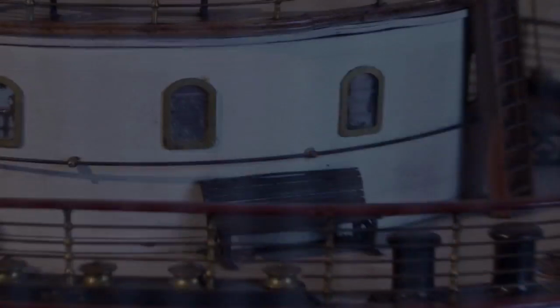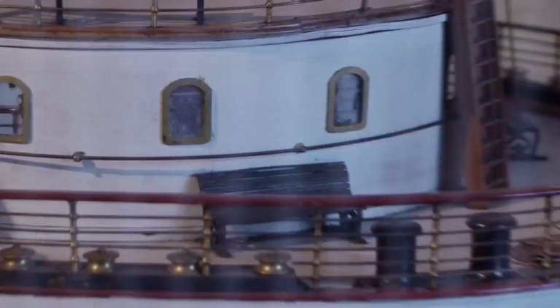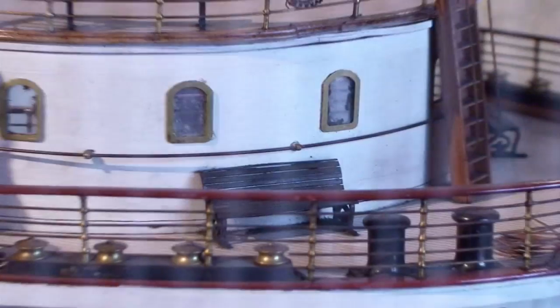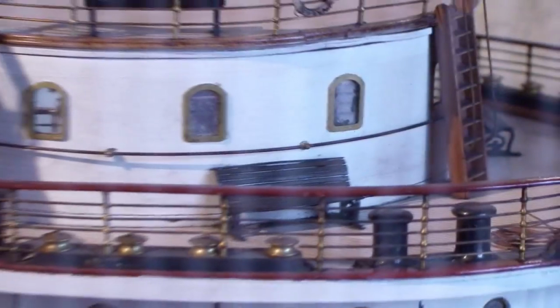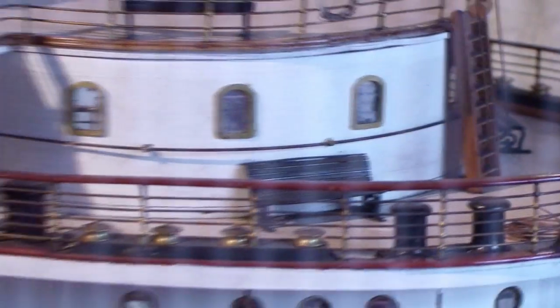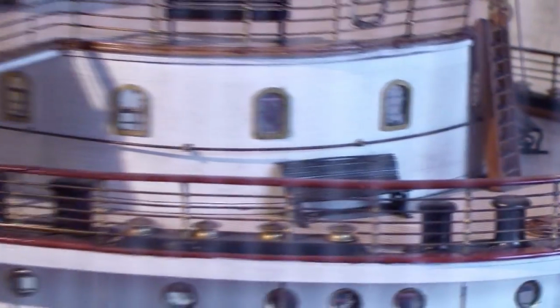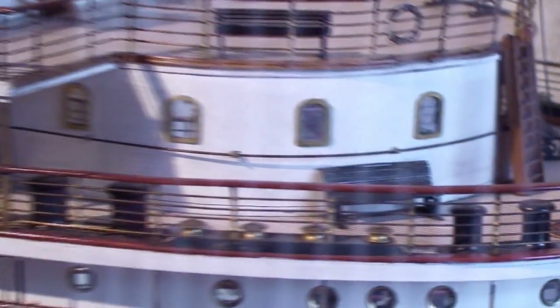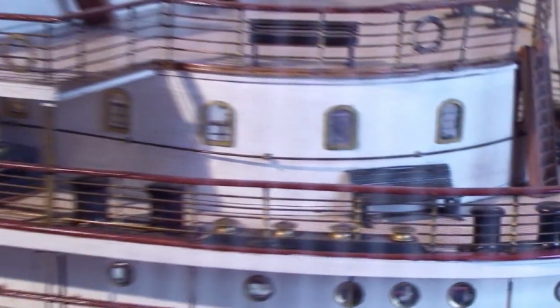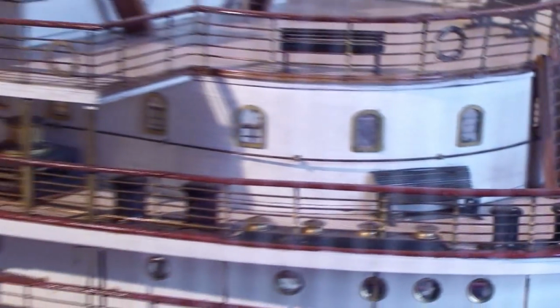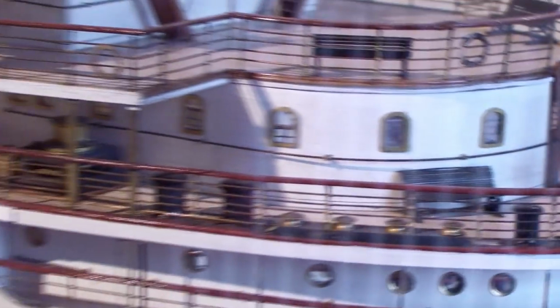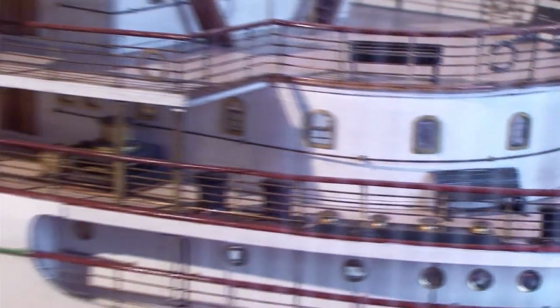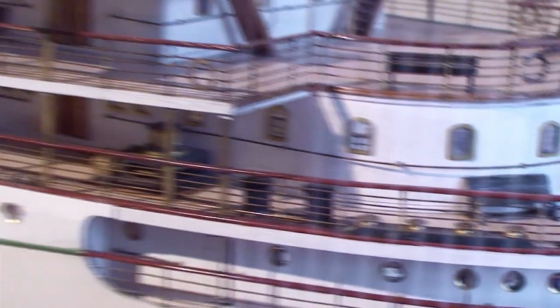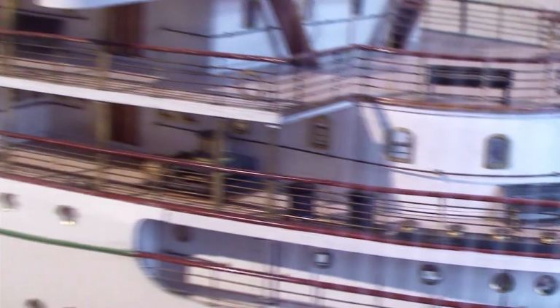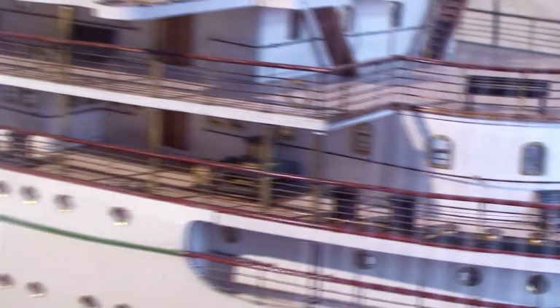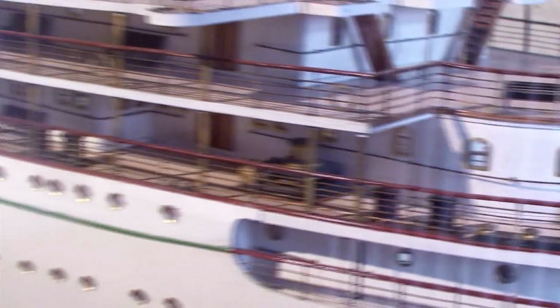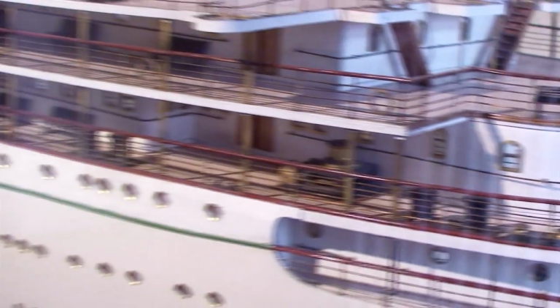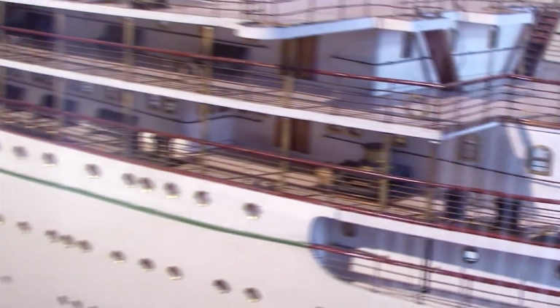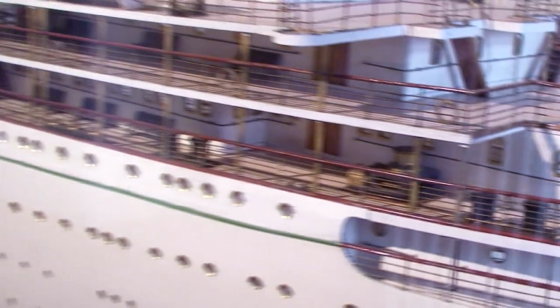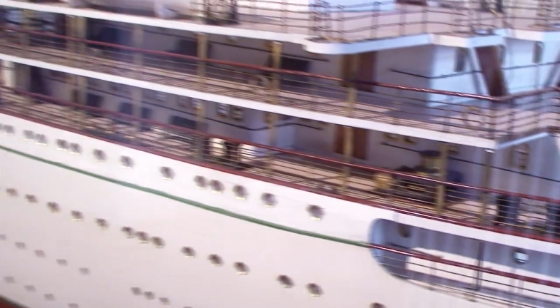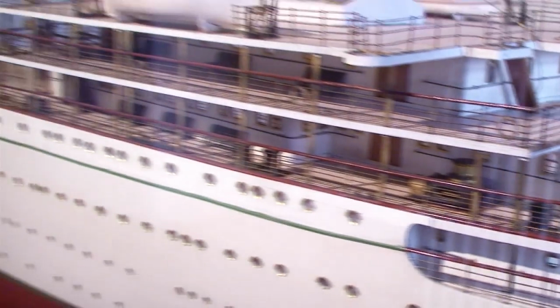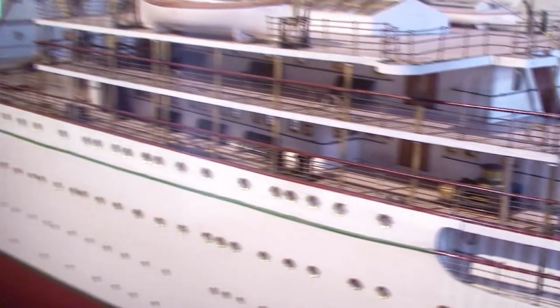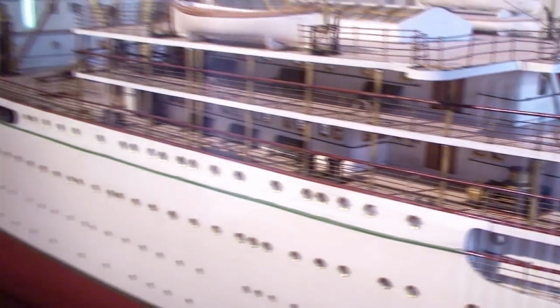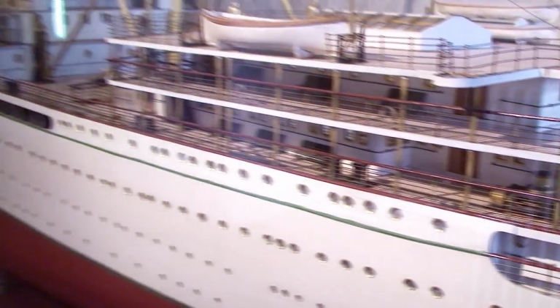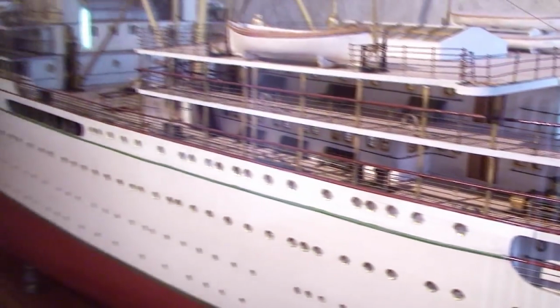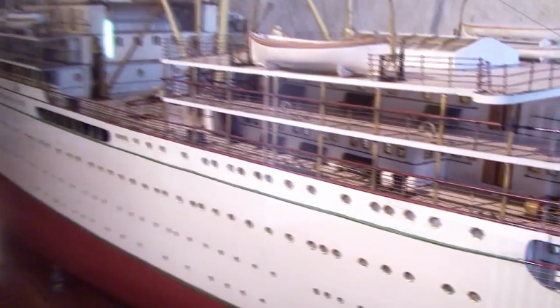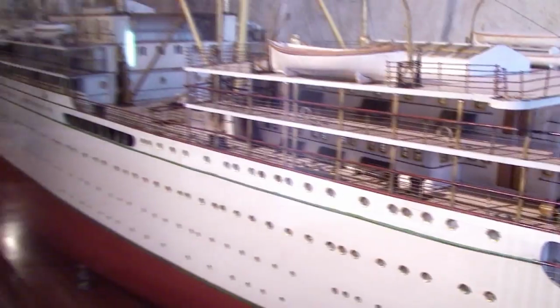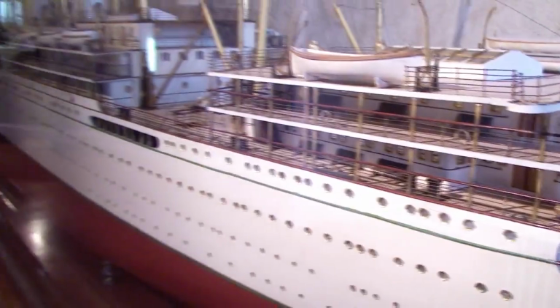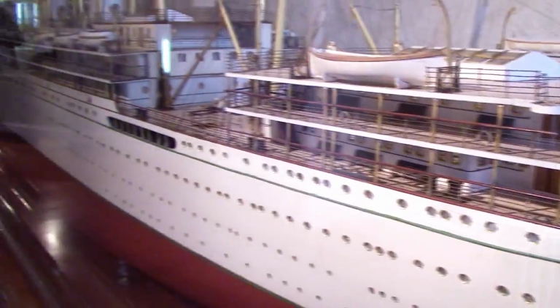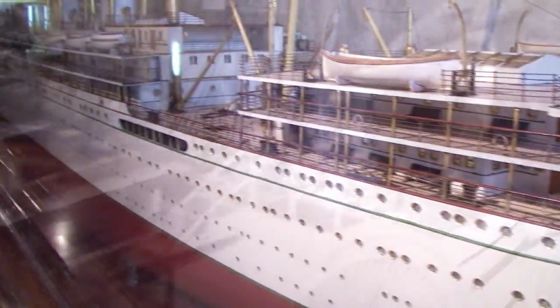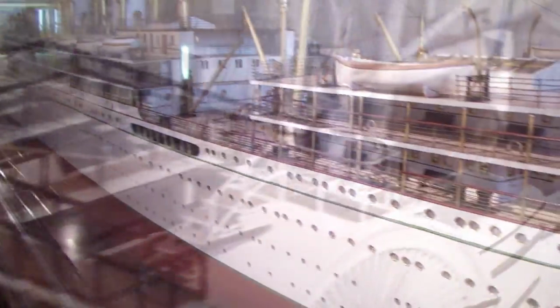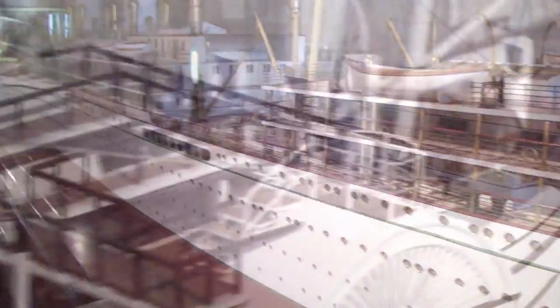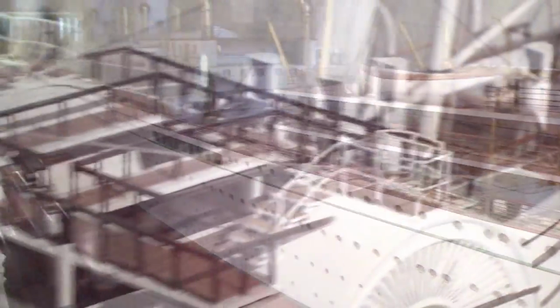Visitors can see models of the most prestigious cruise liners in history in each room.